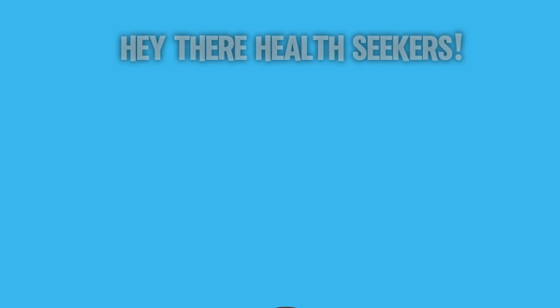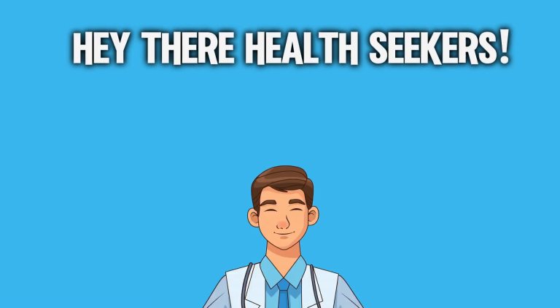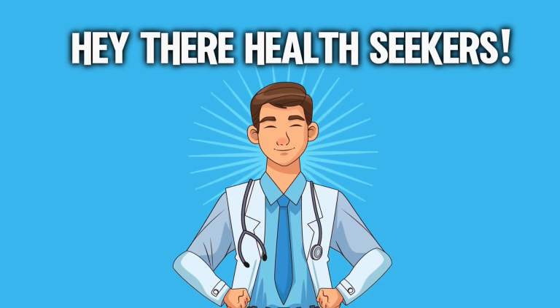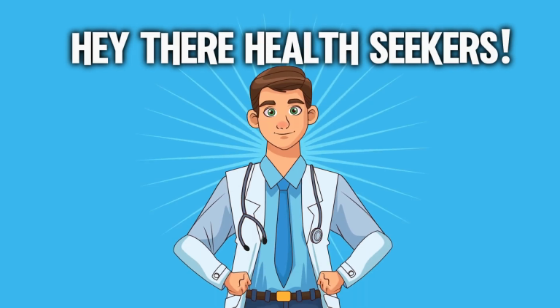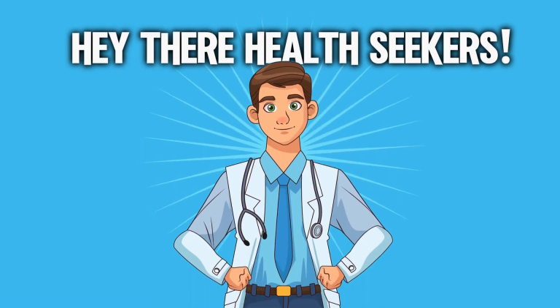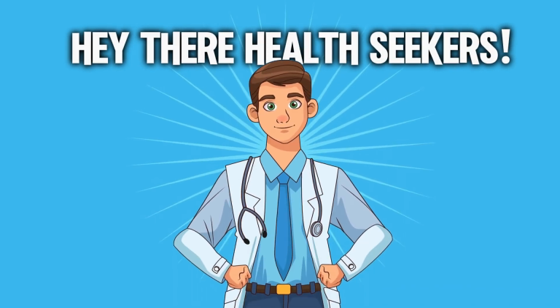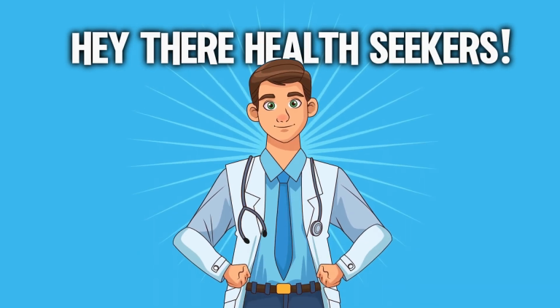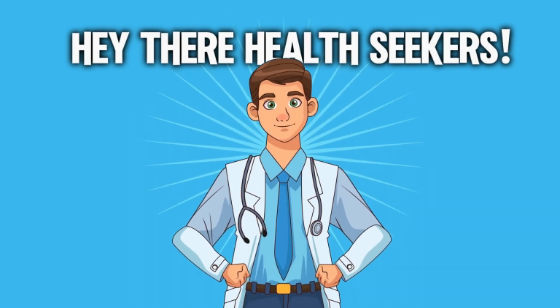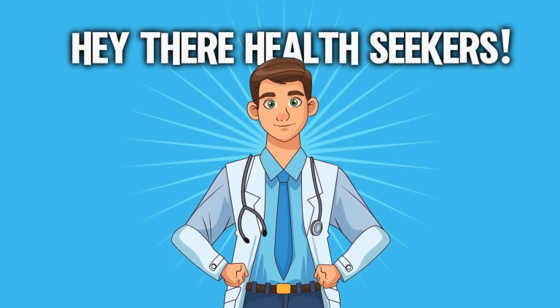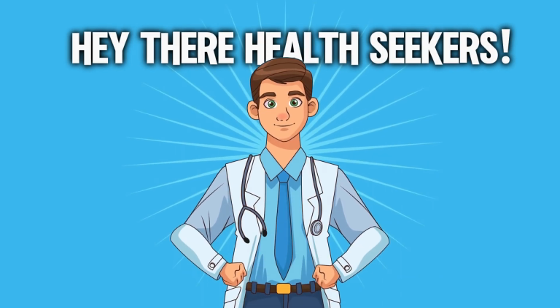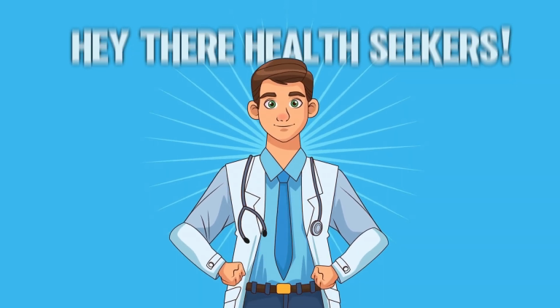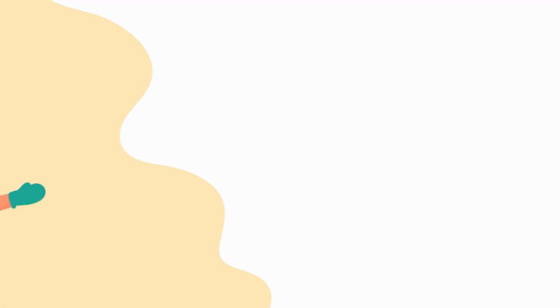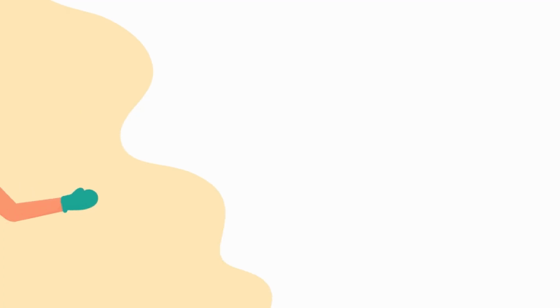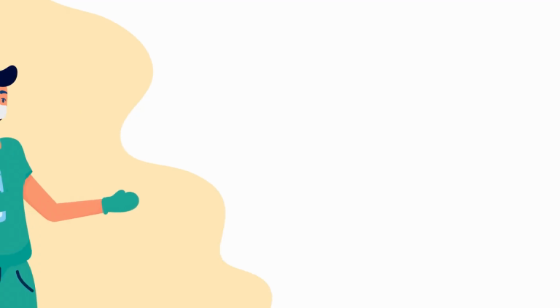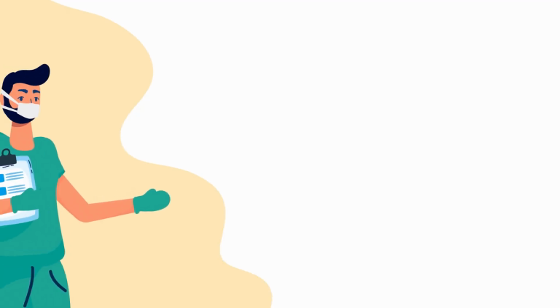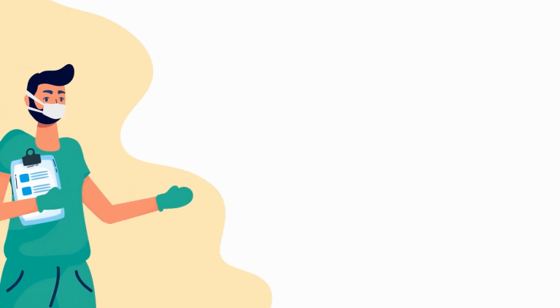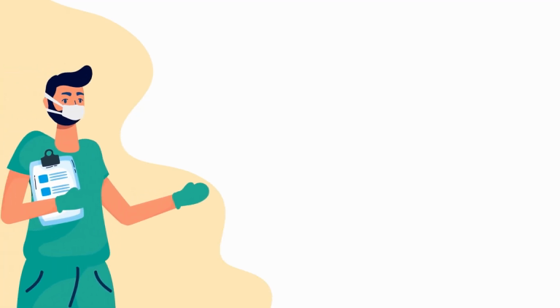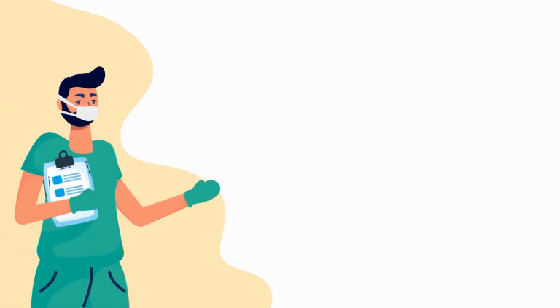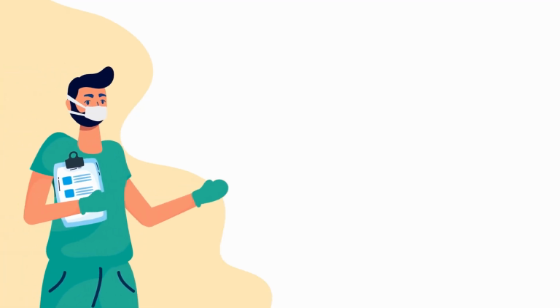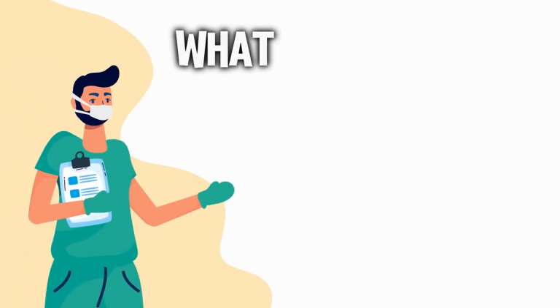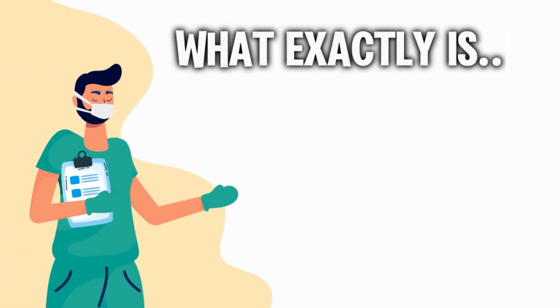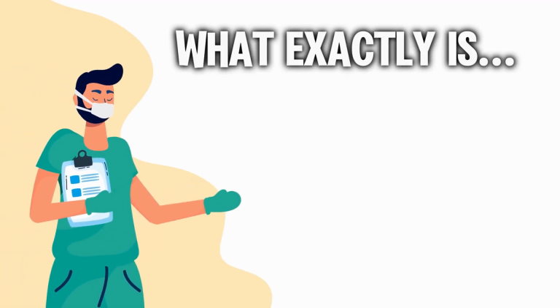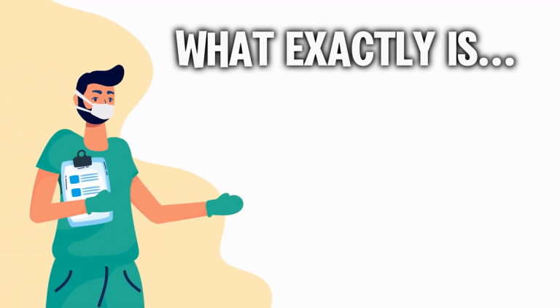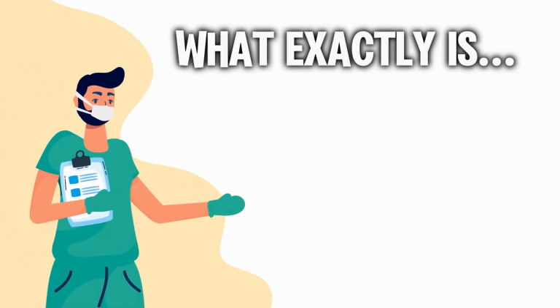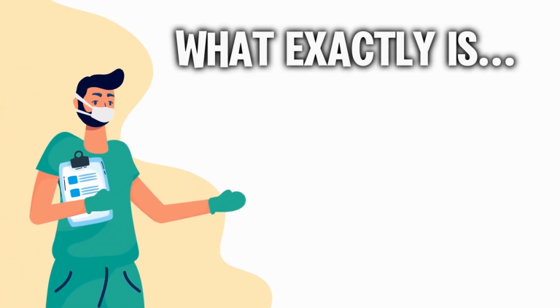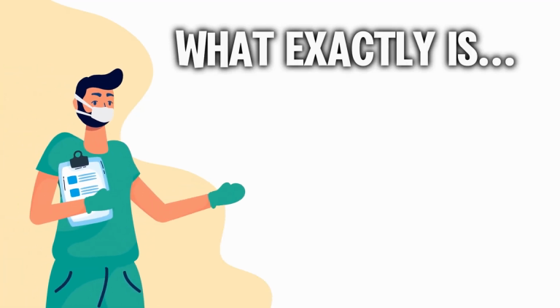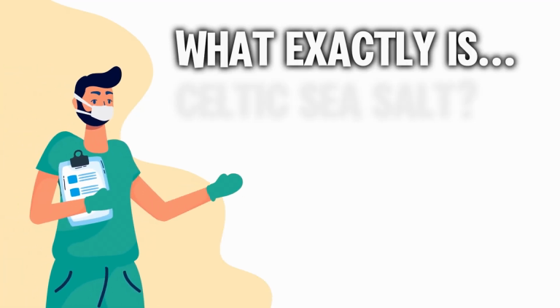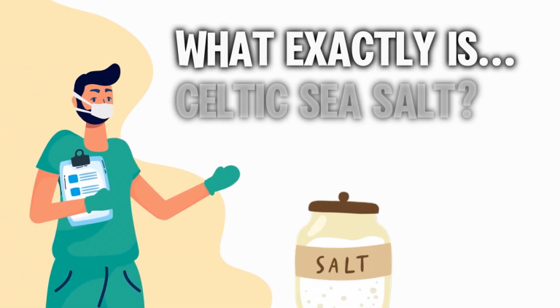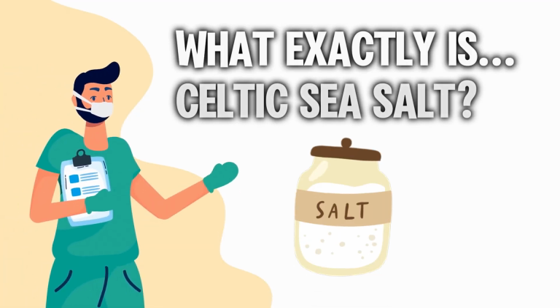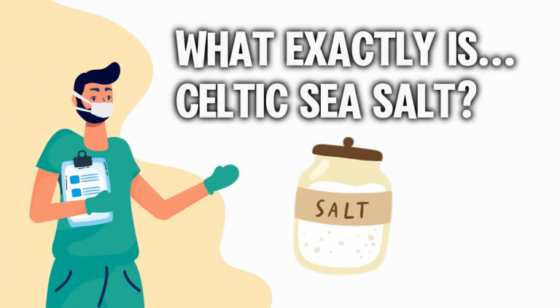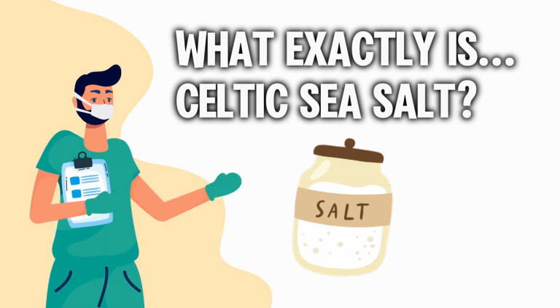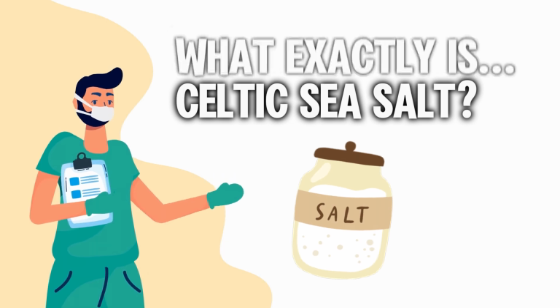Hey there, health seekers. First things first, what exactly is Celtic sea salt?